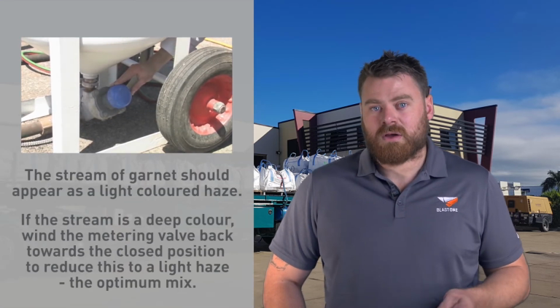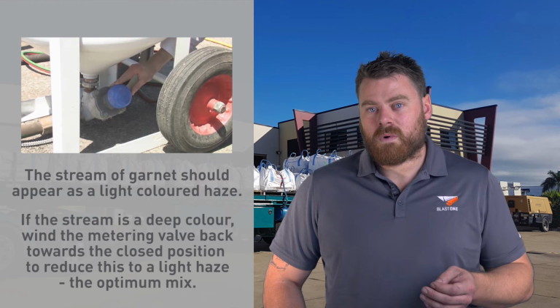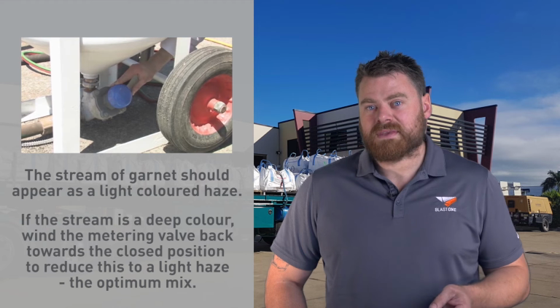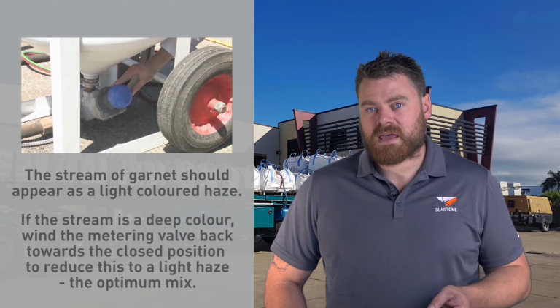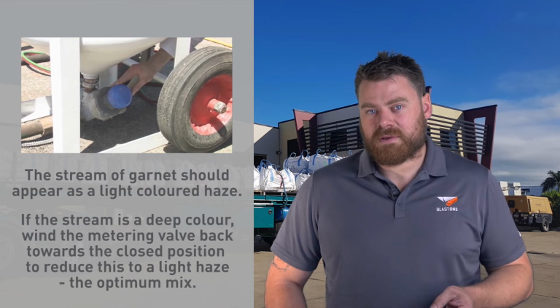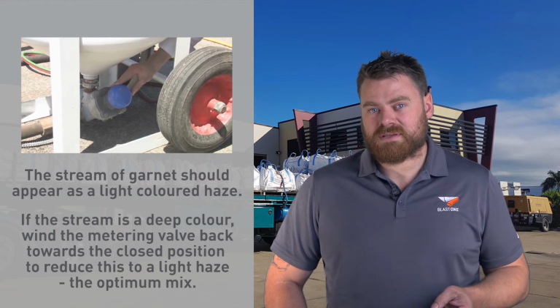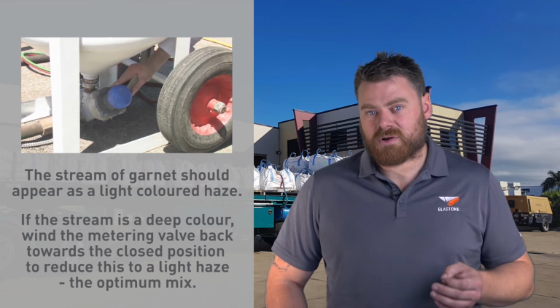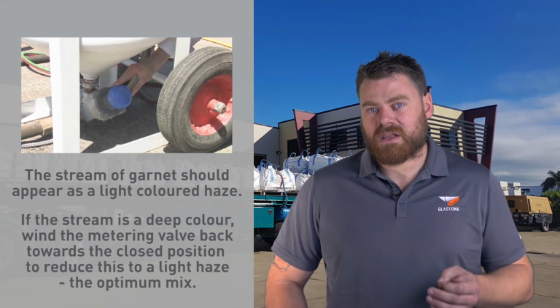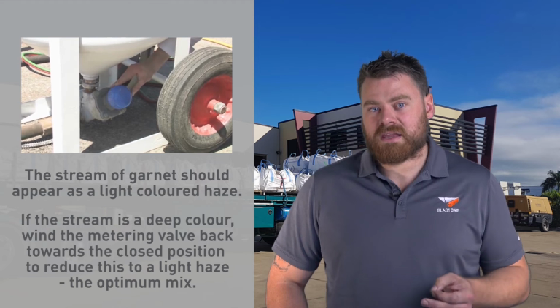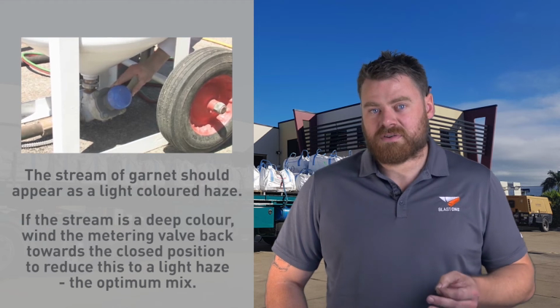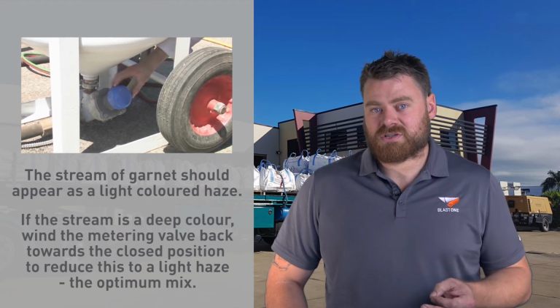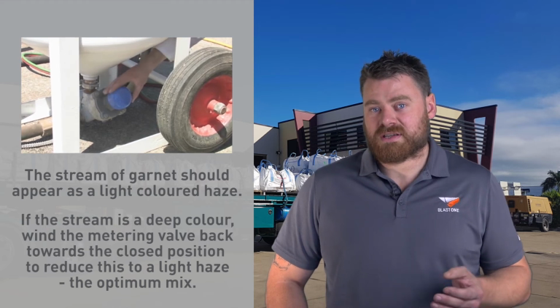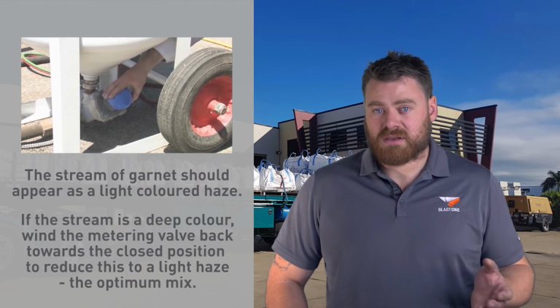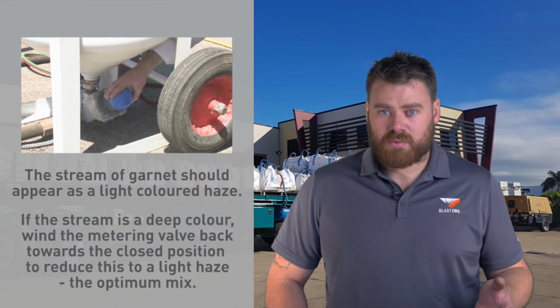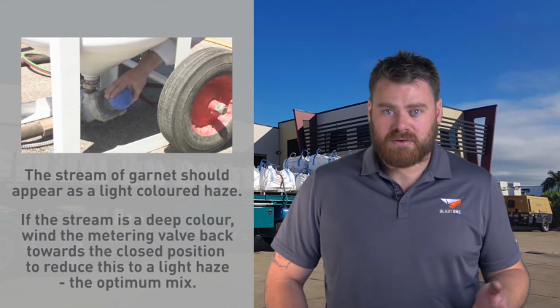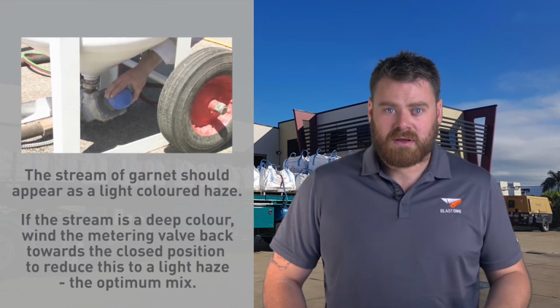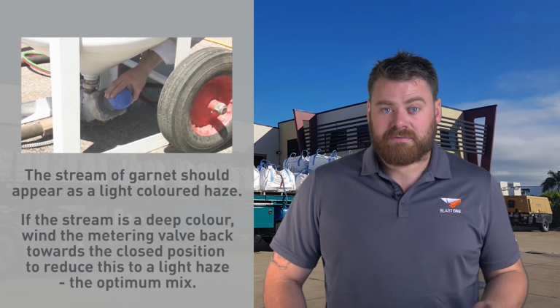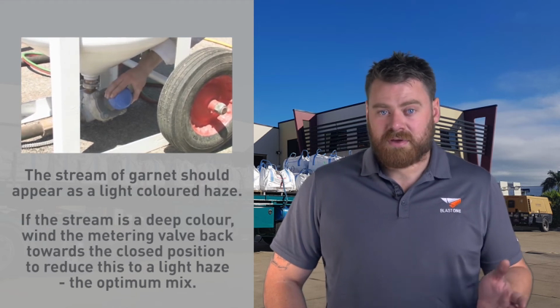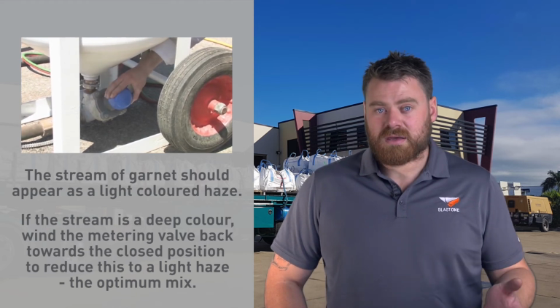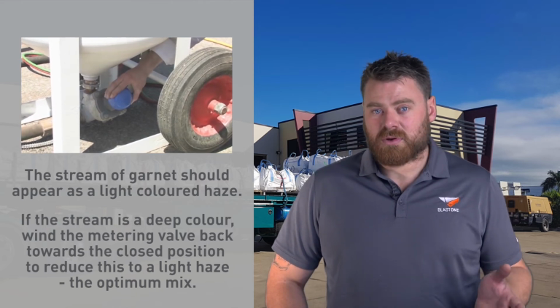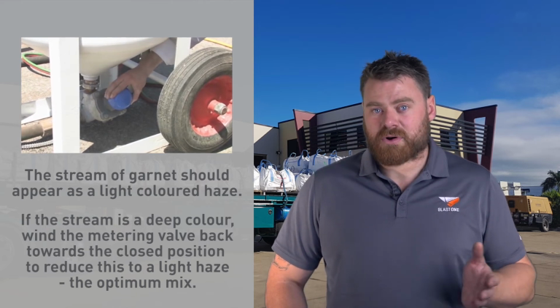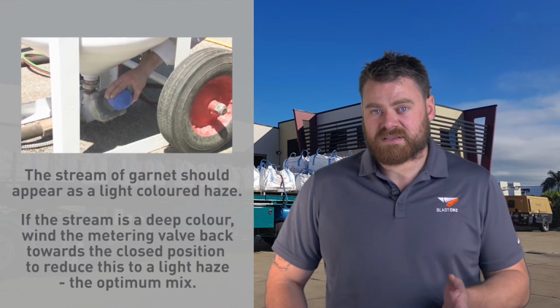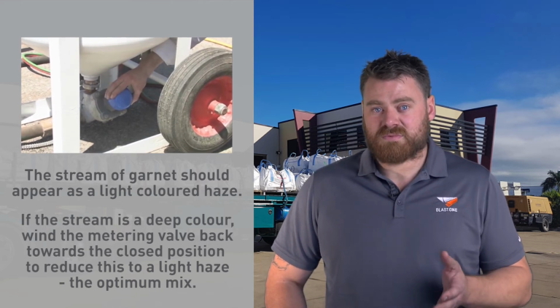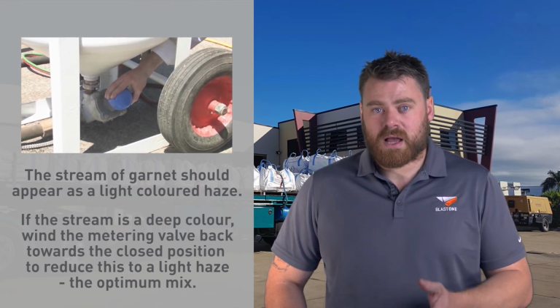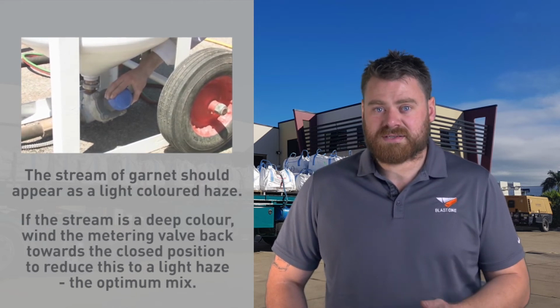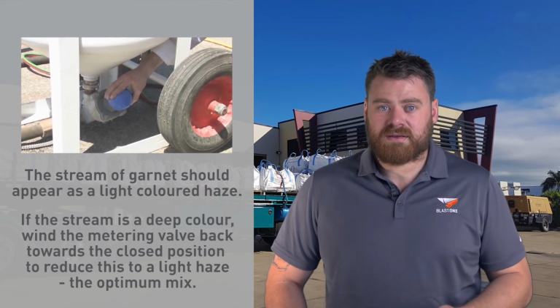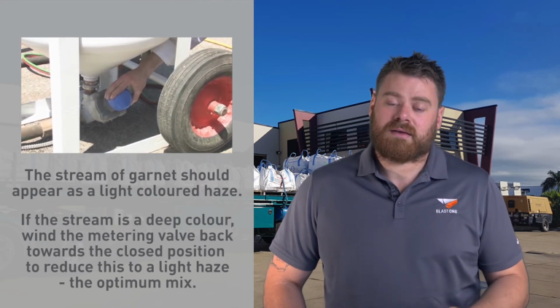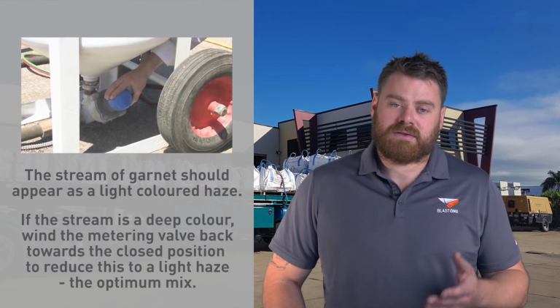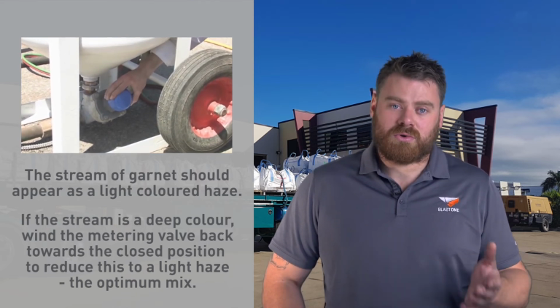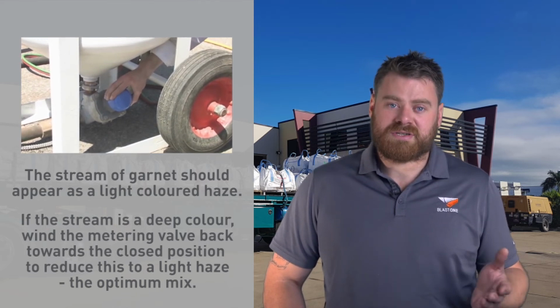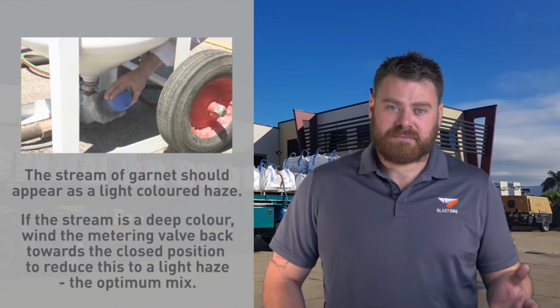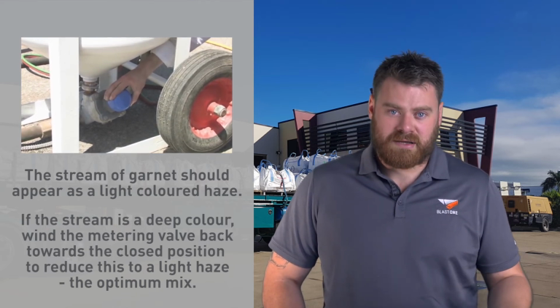When this happens, your cleaning efficiency is lowered, valuable abrasive is wasted, and you're losing money.